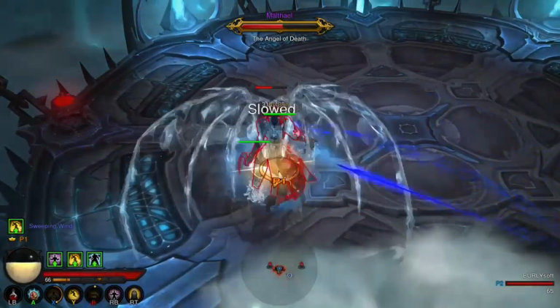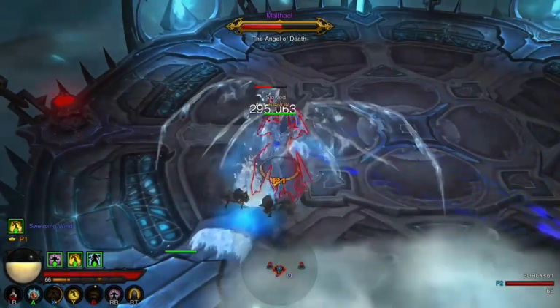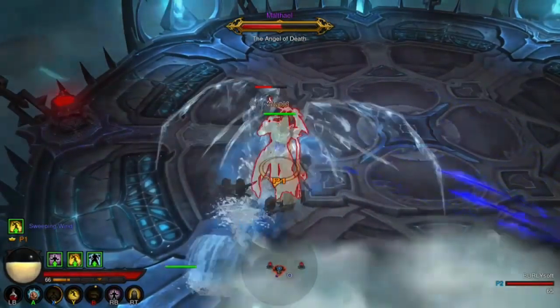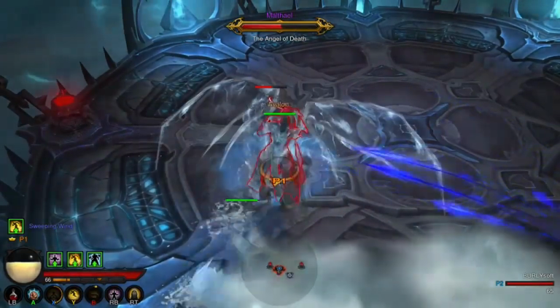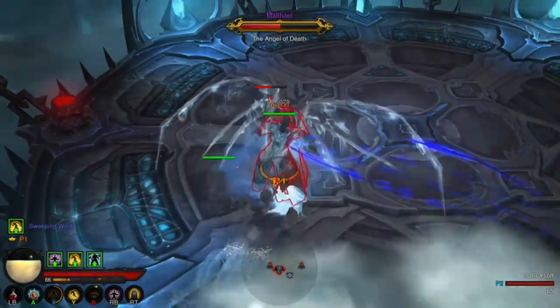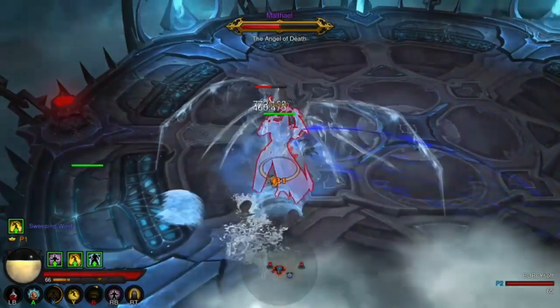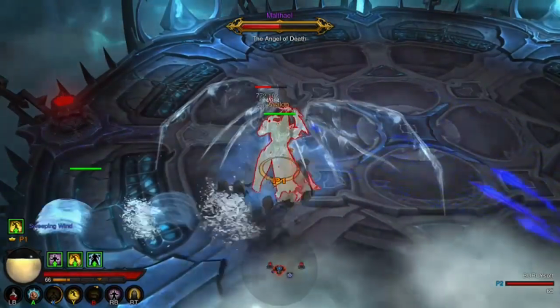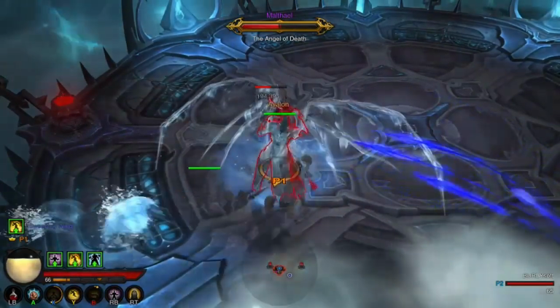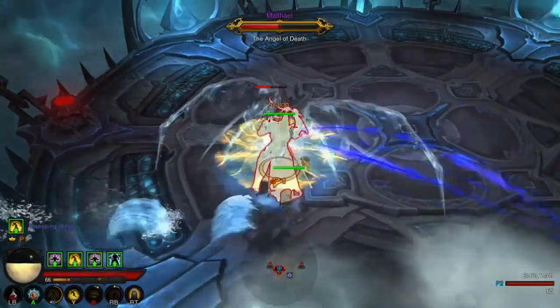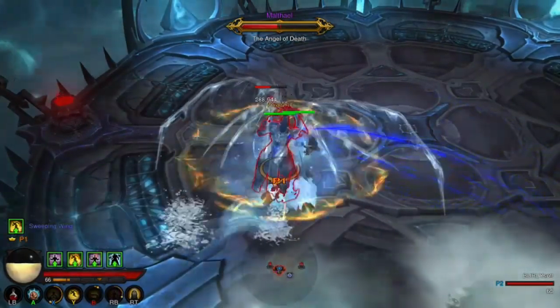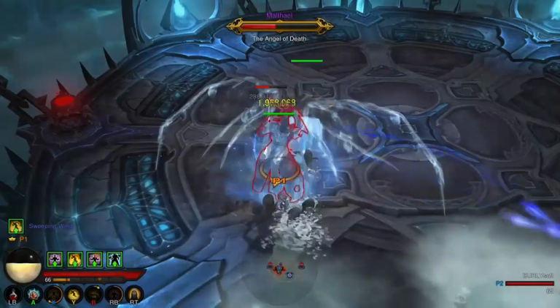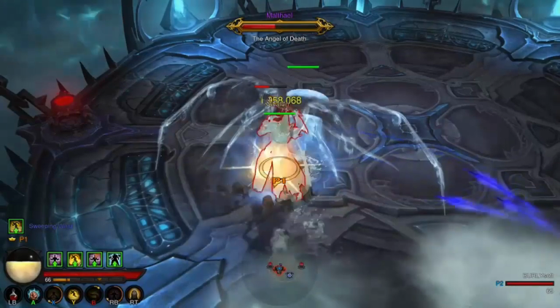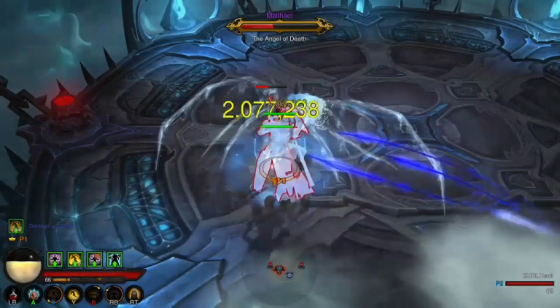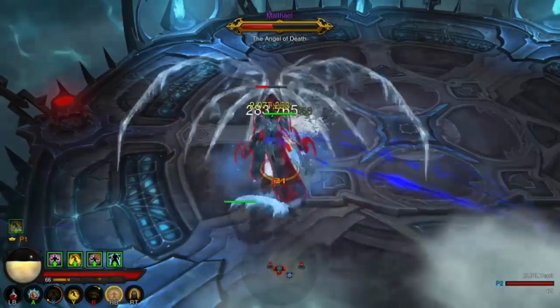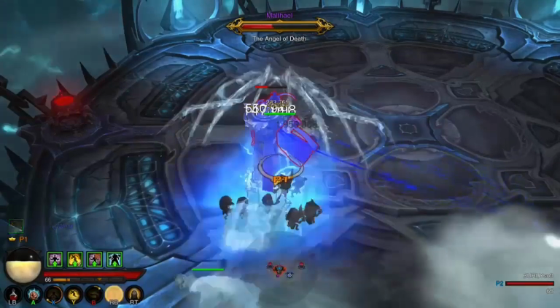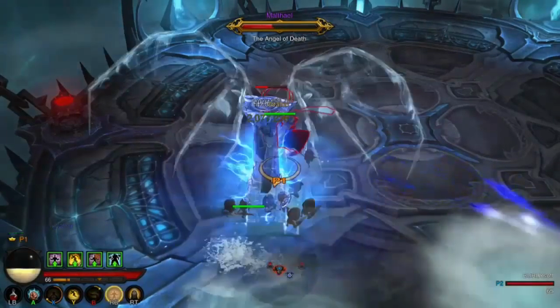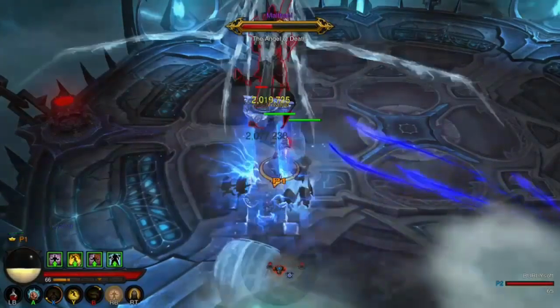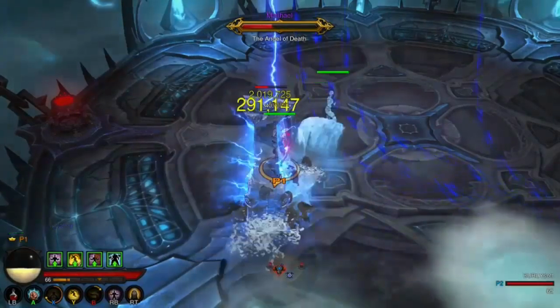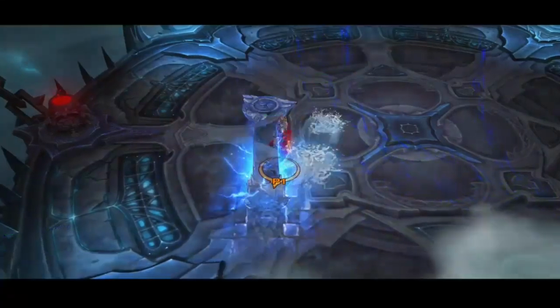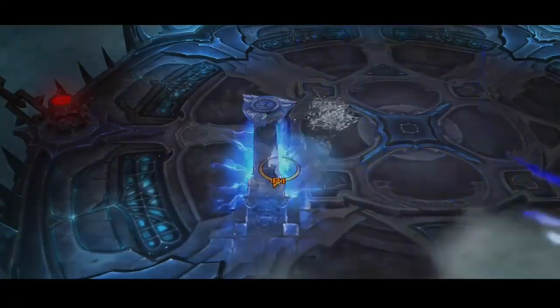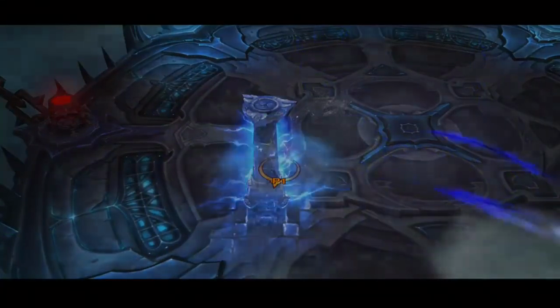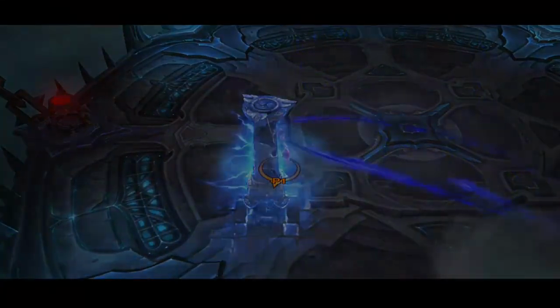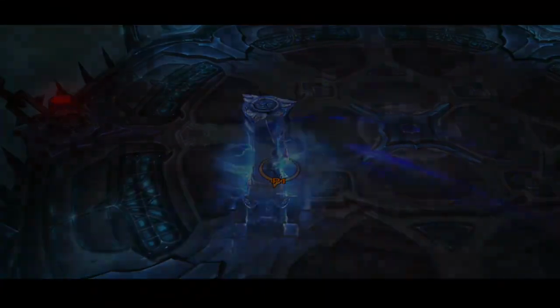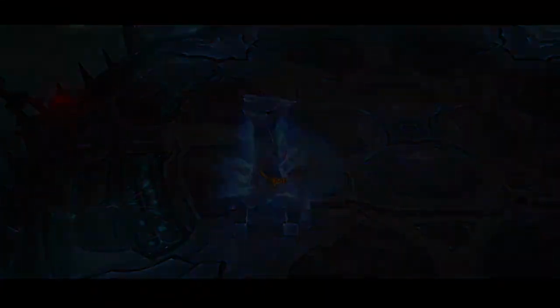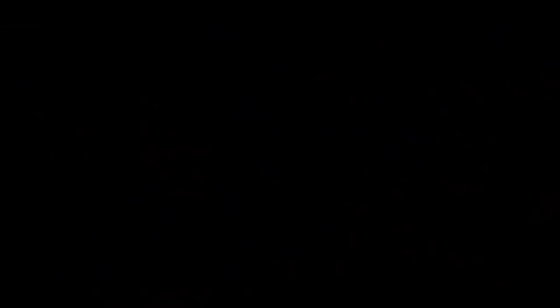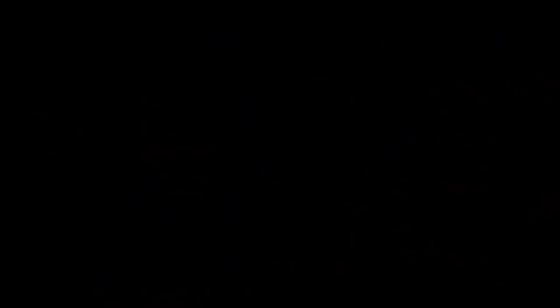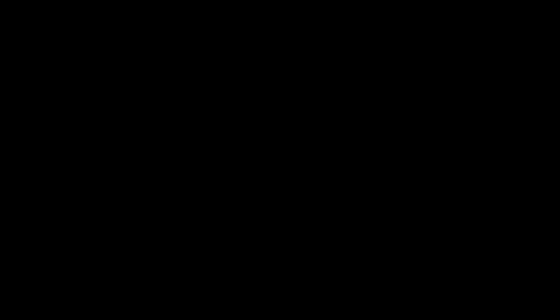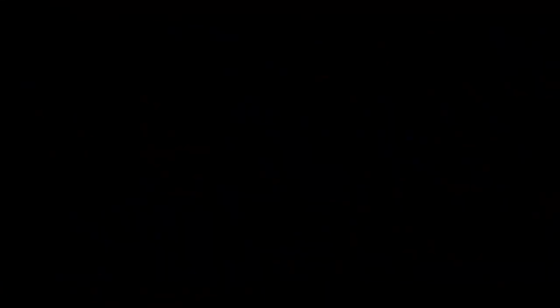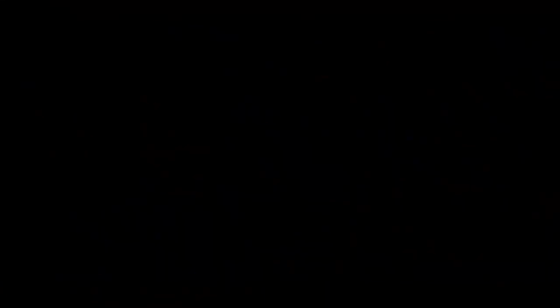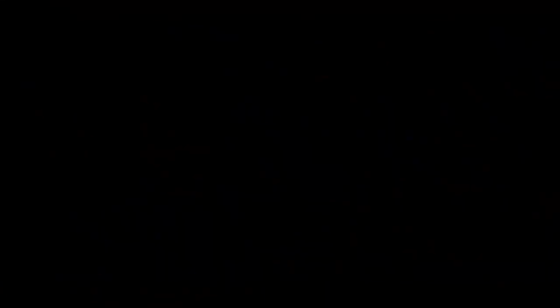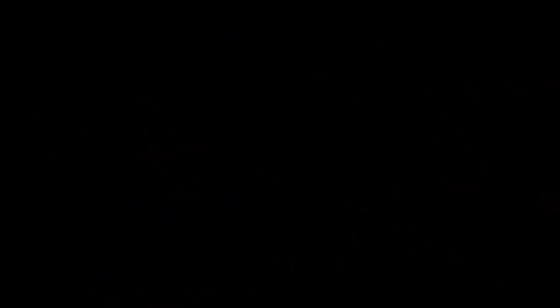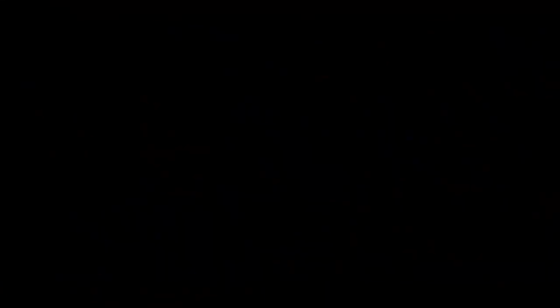If you can, your best bet is to stun him or freeze him if you have that type of ability. That way he won't be able to use any of those skills he has.